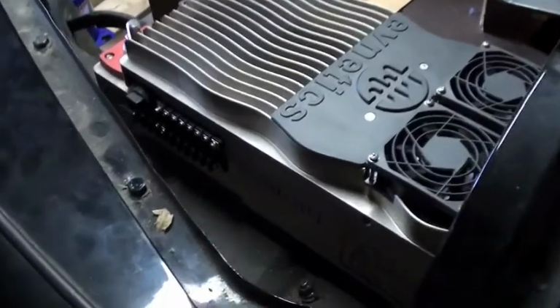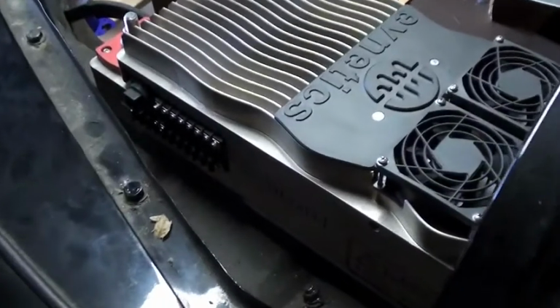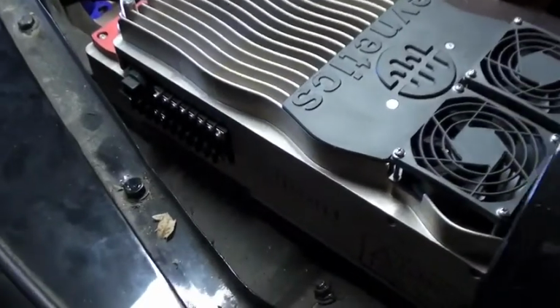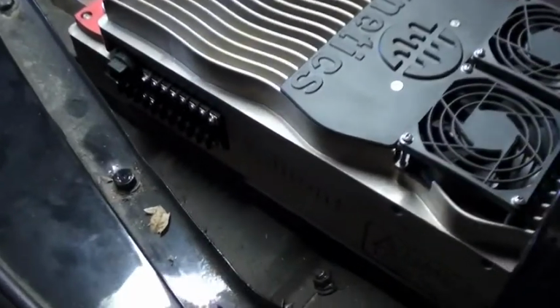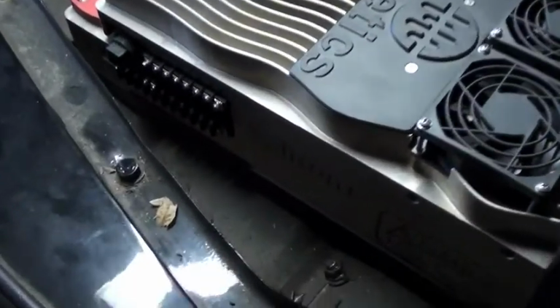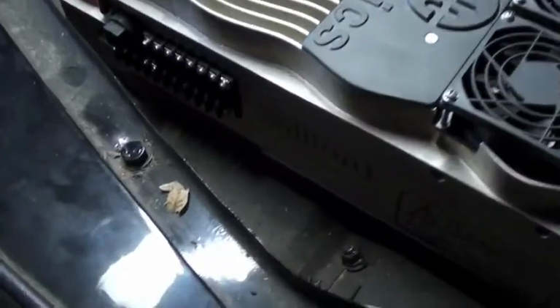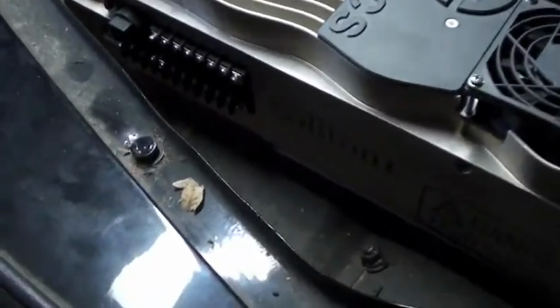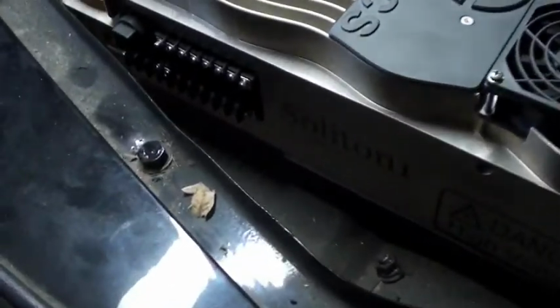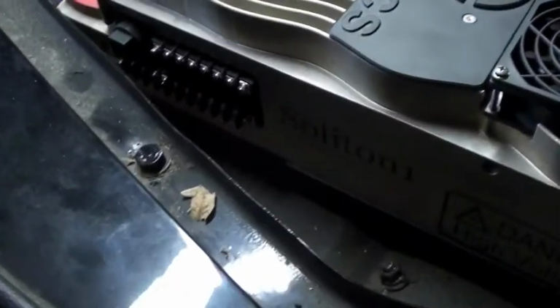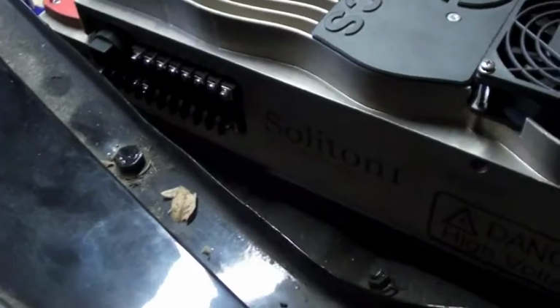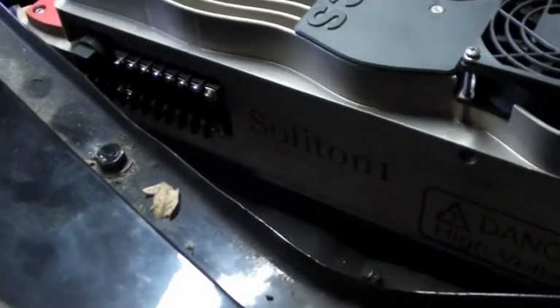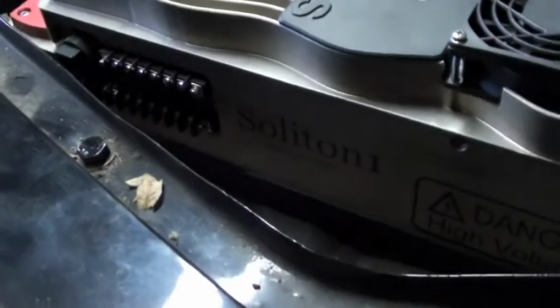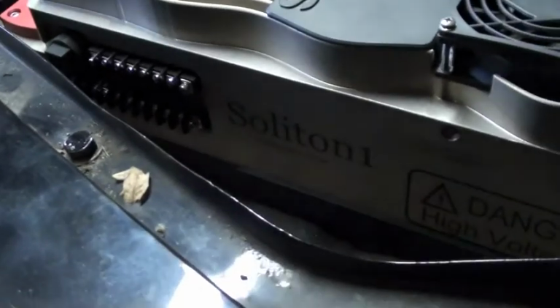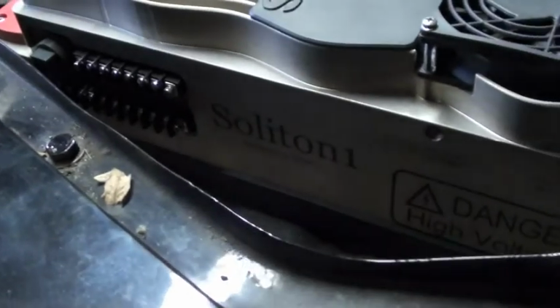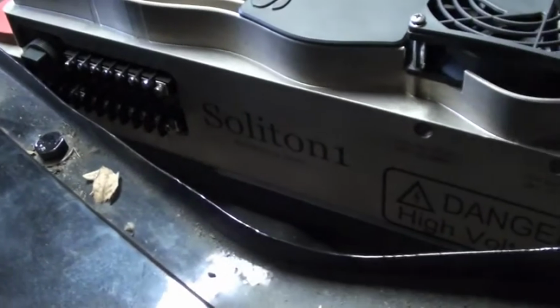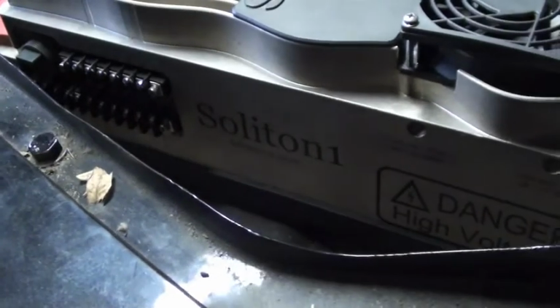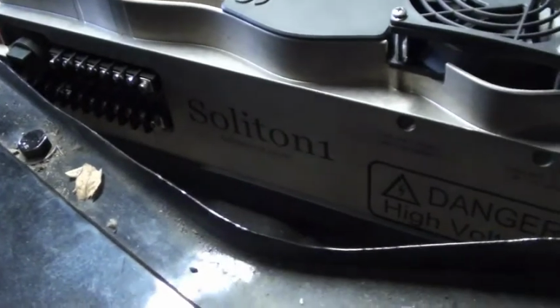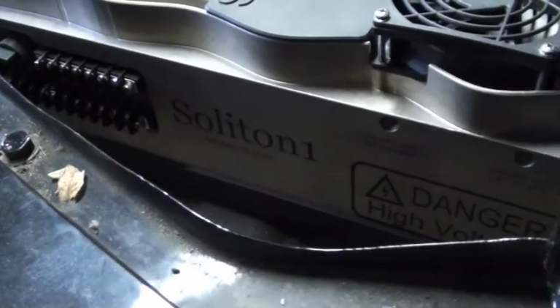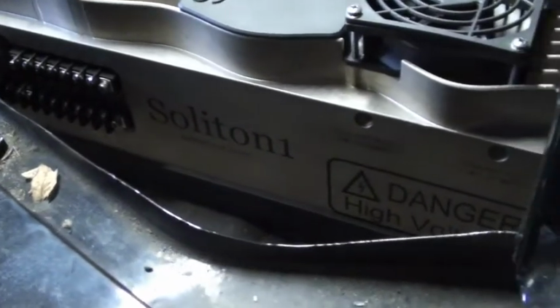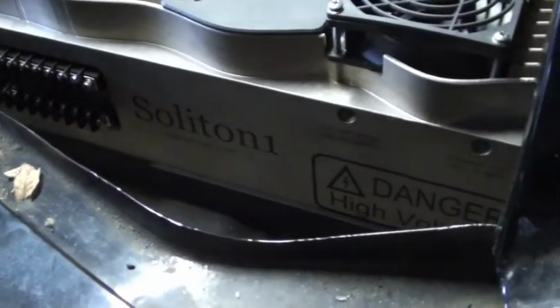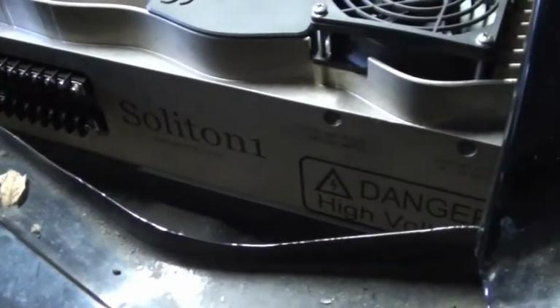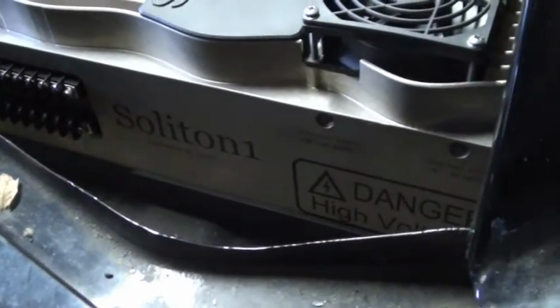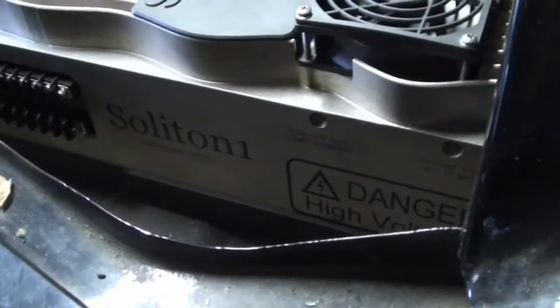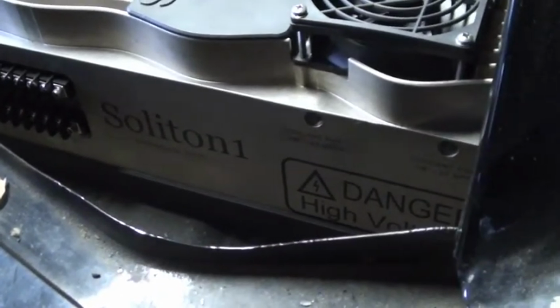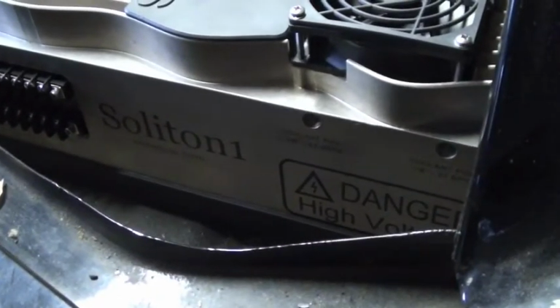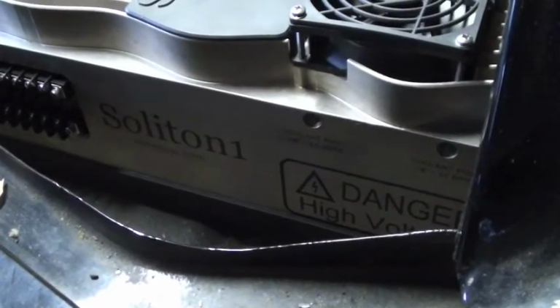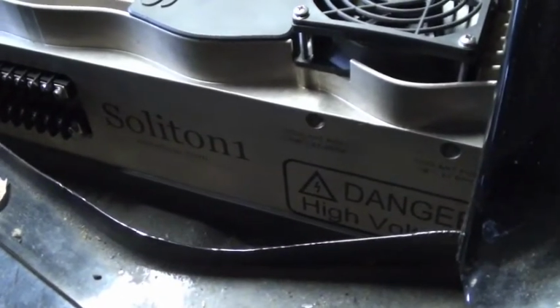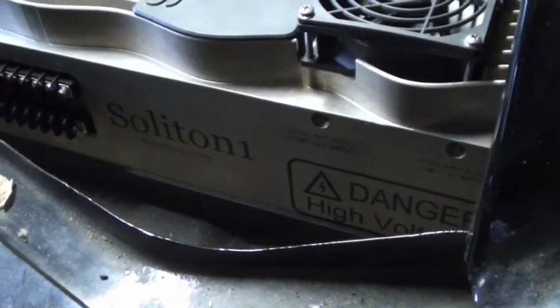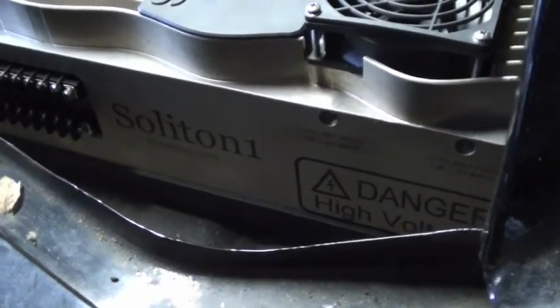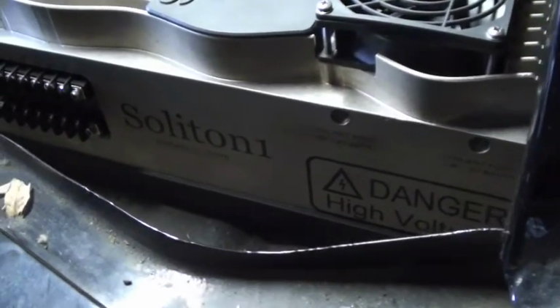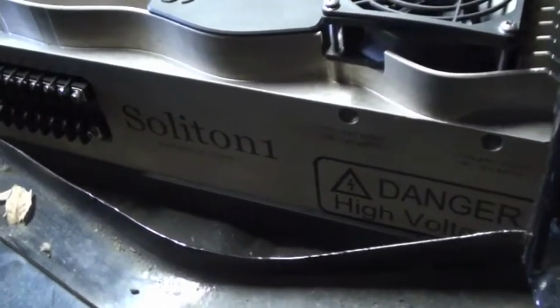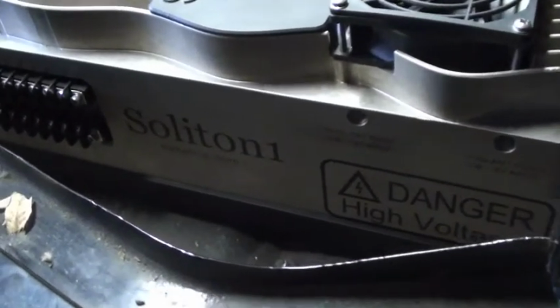It looks like we'll have decent access to the low voltage terminals and room for the fittings and hoses required to water cool the motor controller.